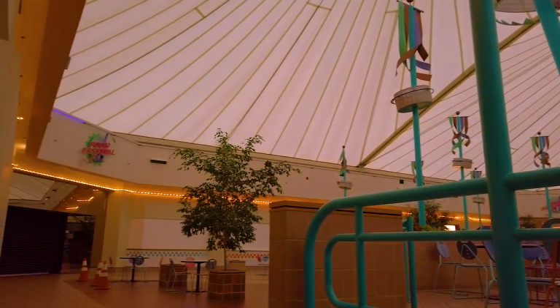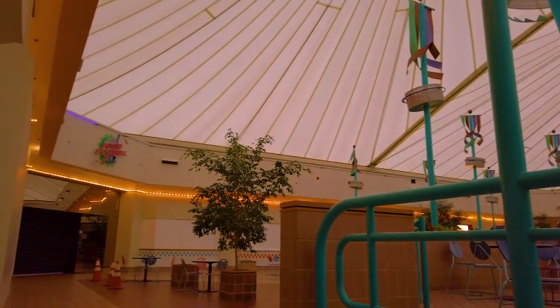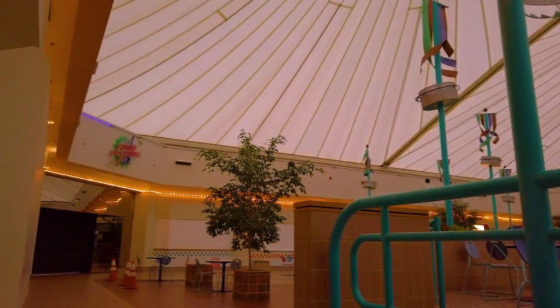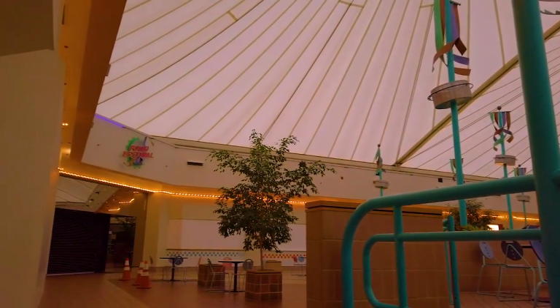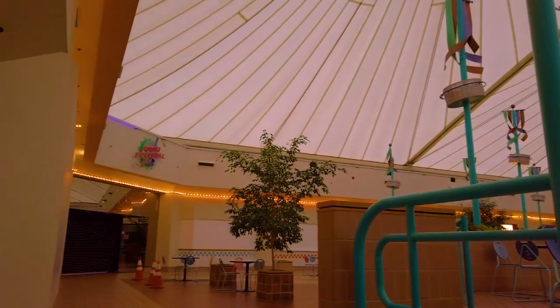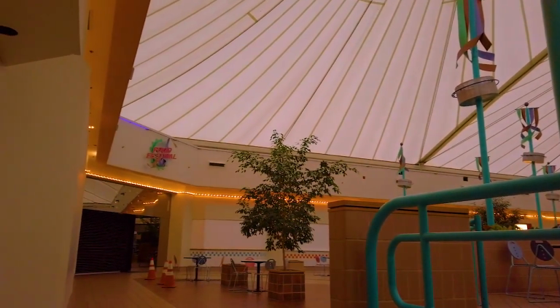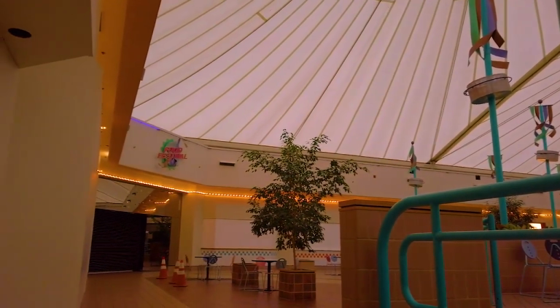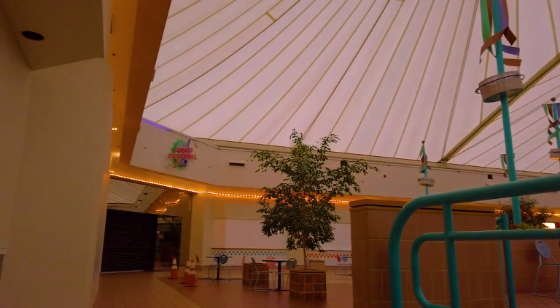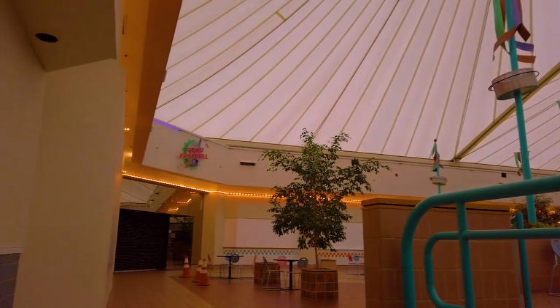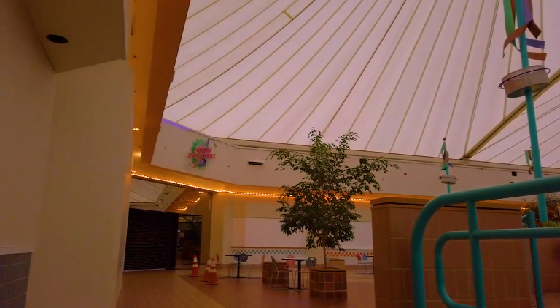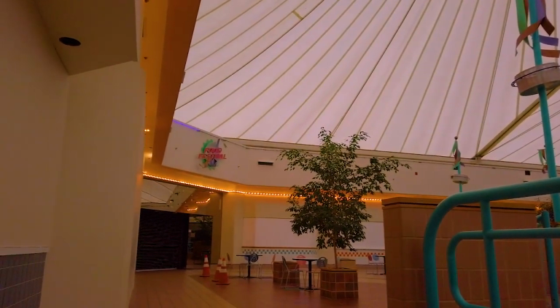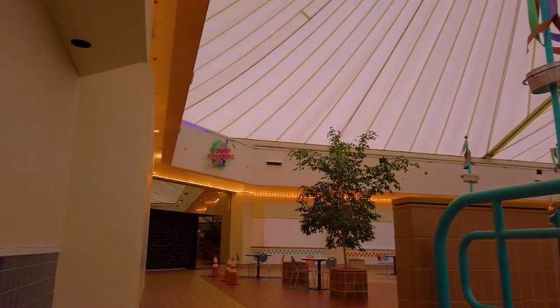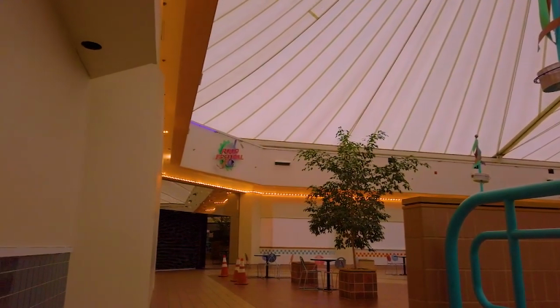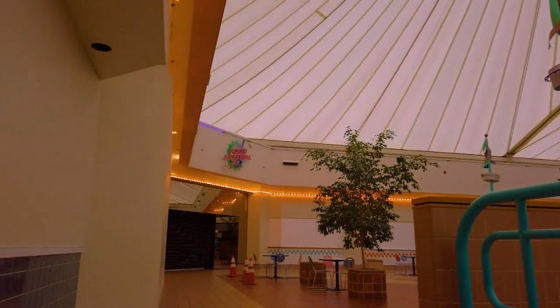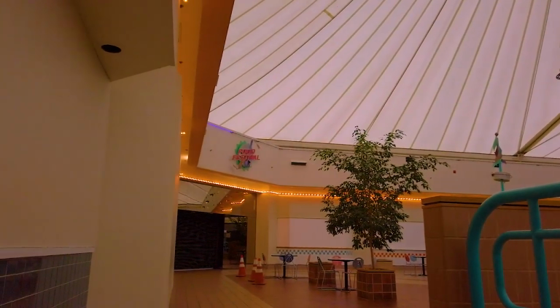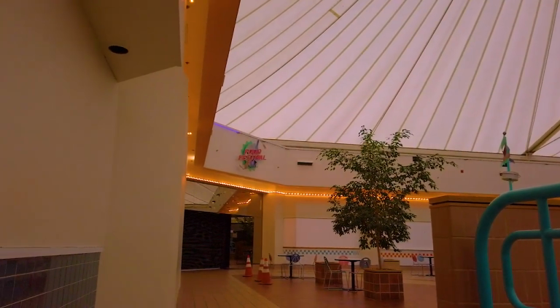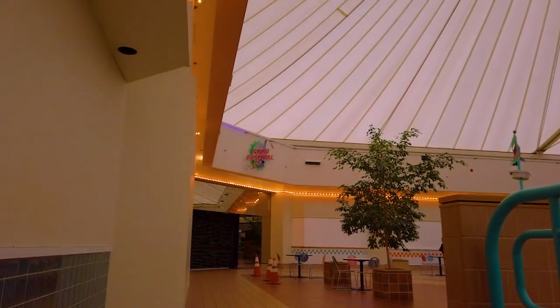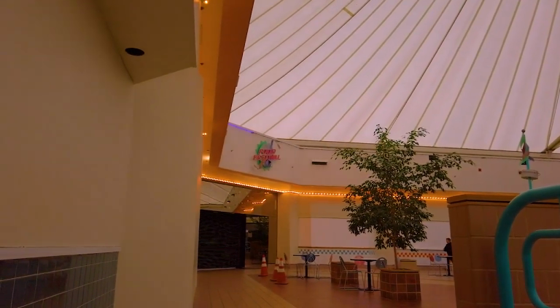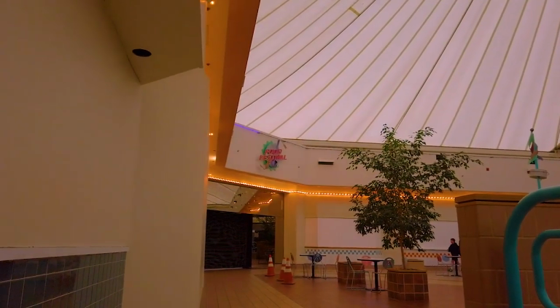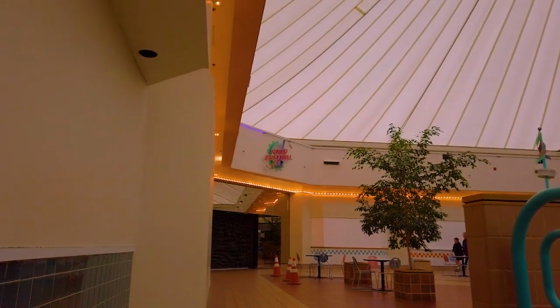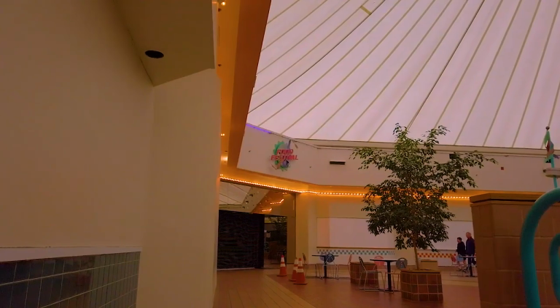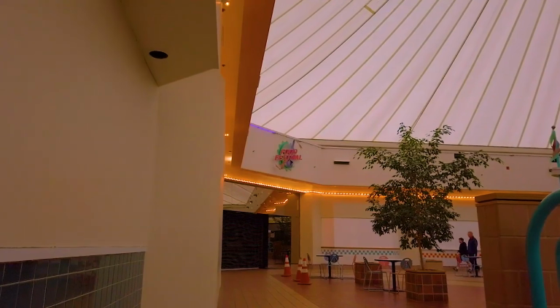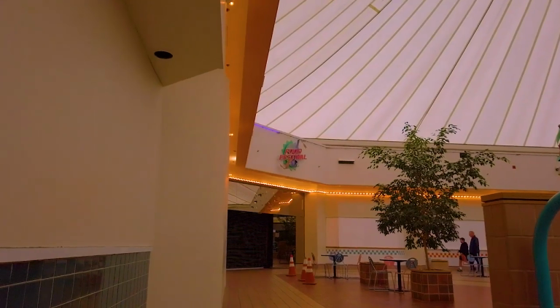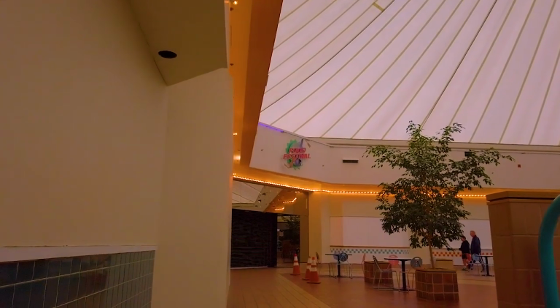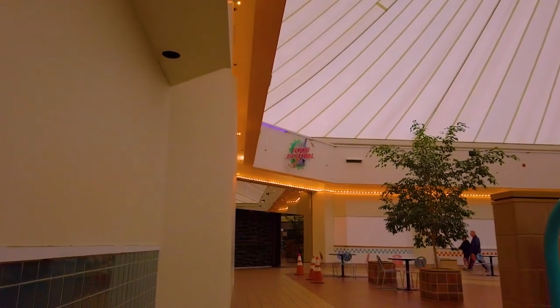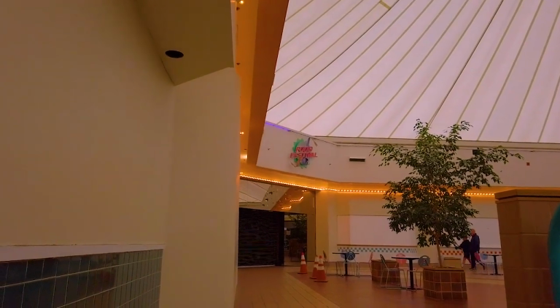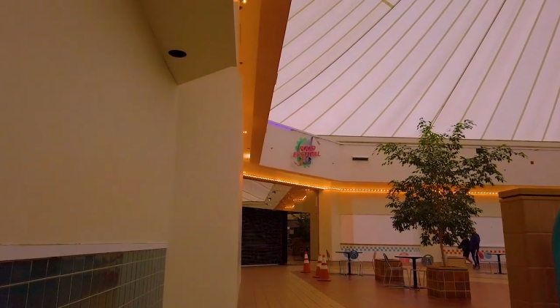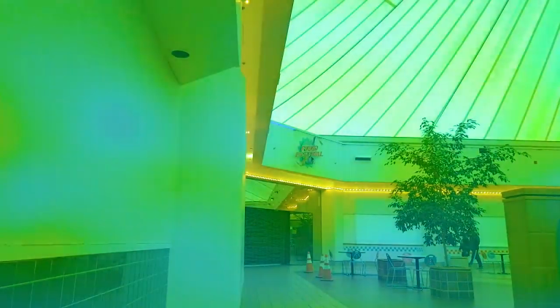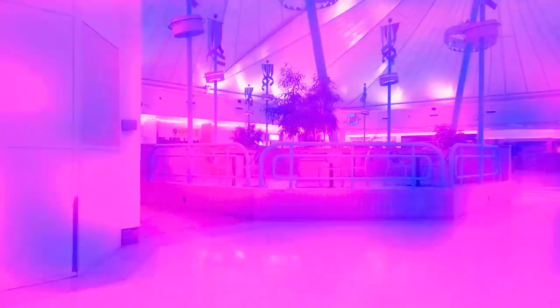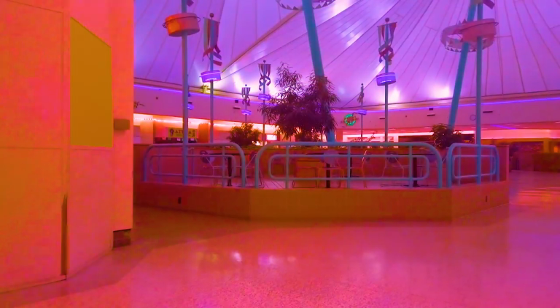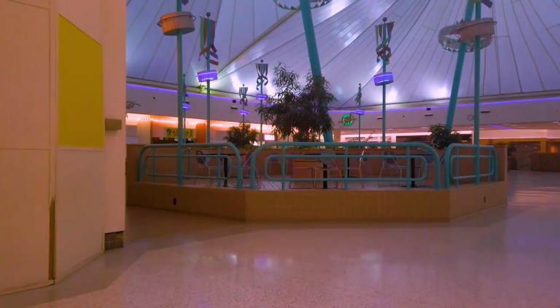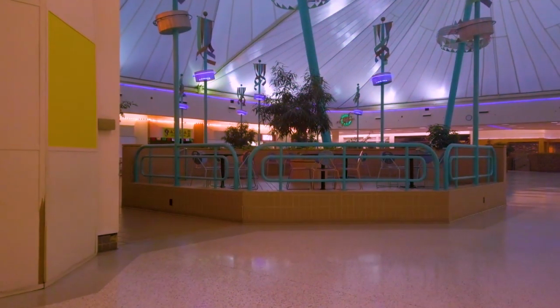This food court is absolutely stunning anytime, but you can't truly appreciate its beauty until you've seen it at night.